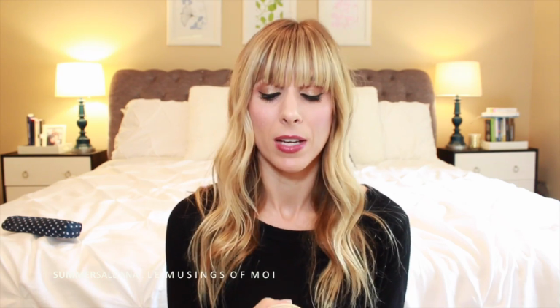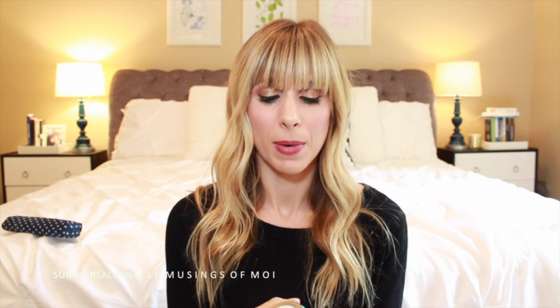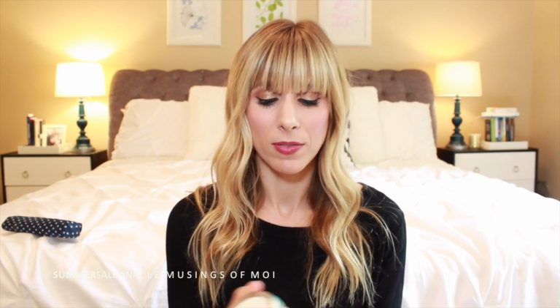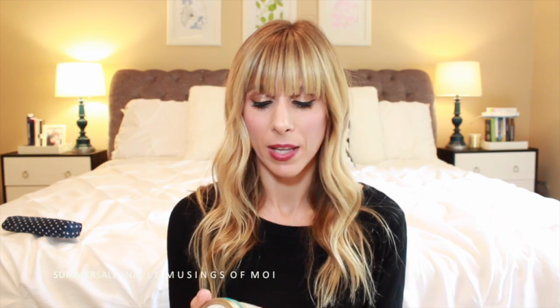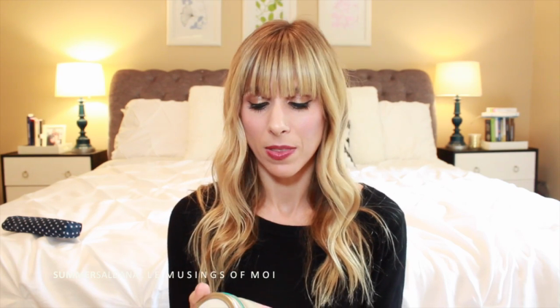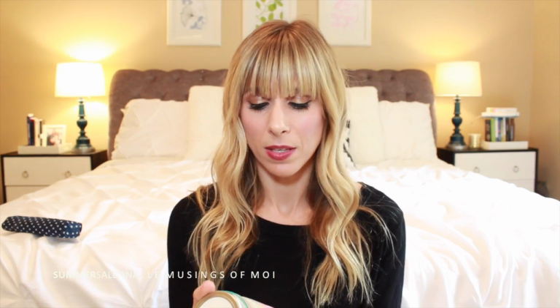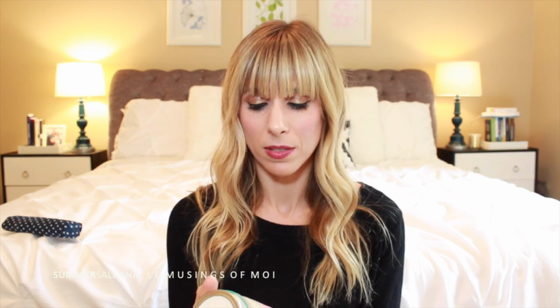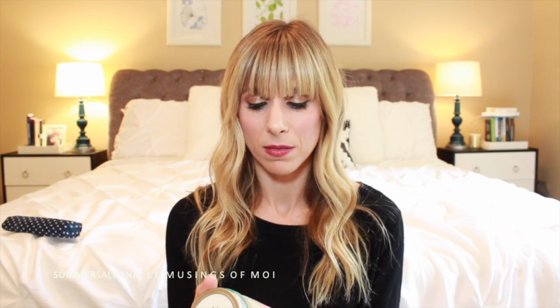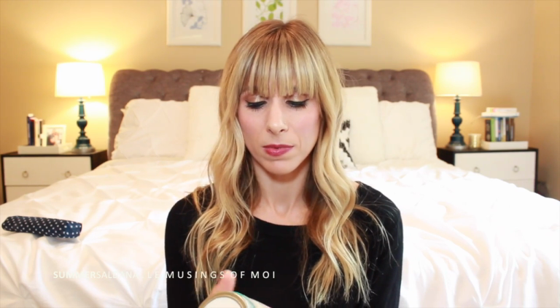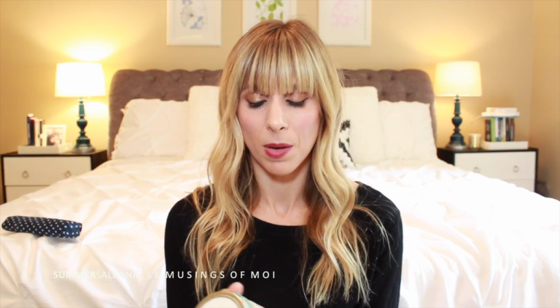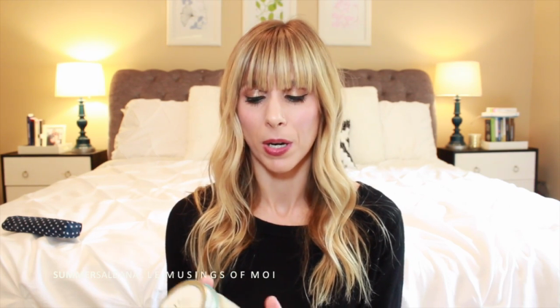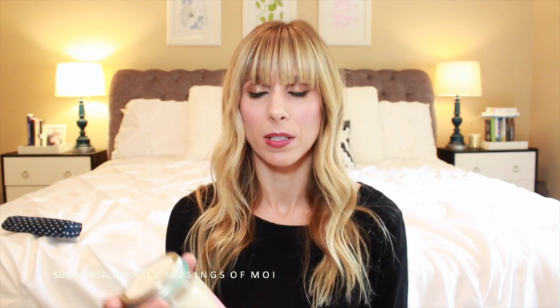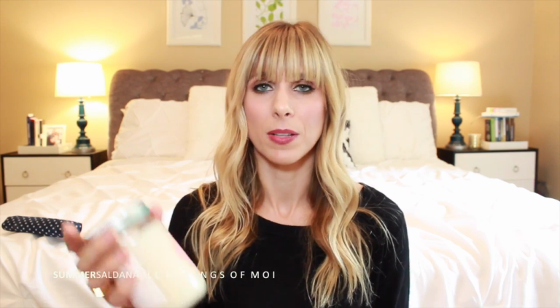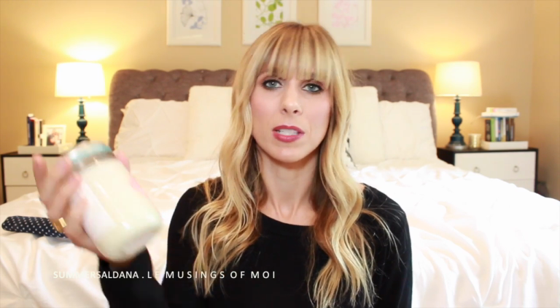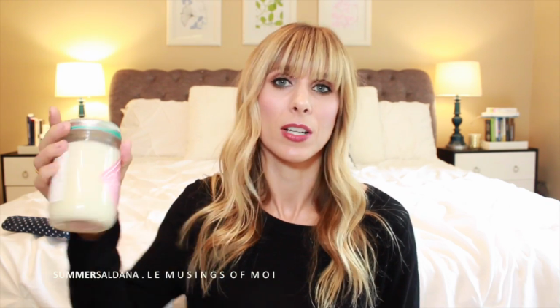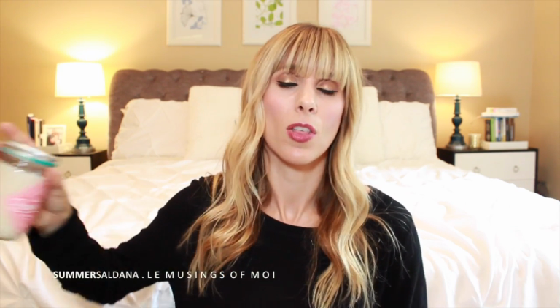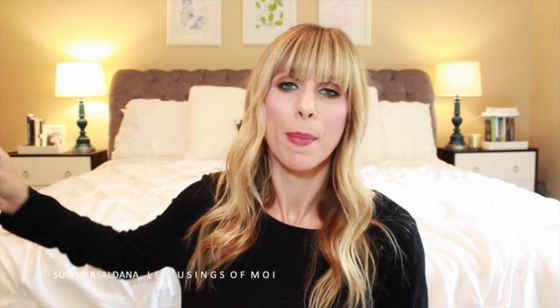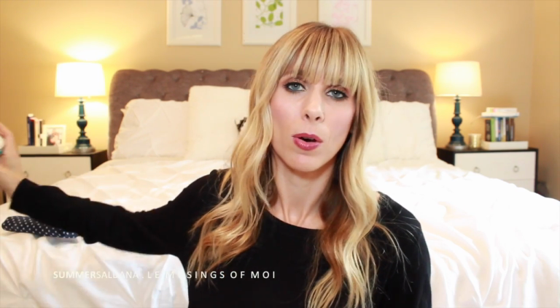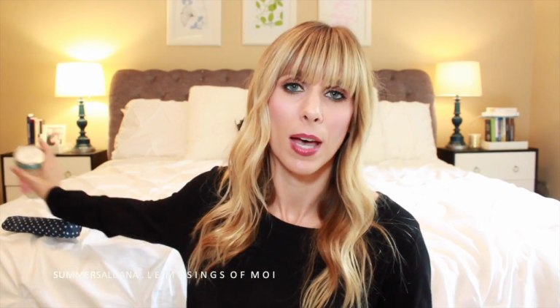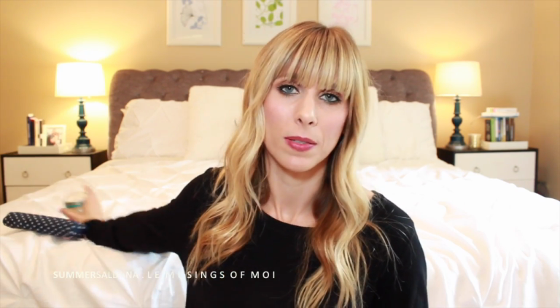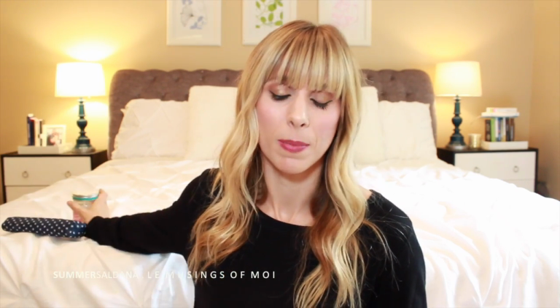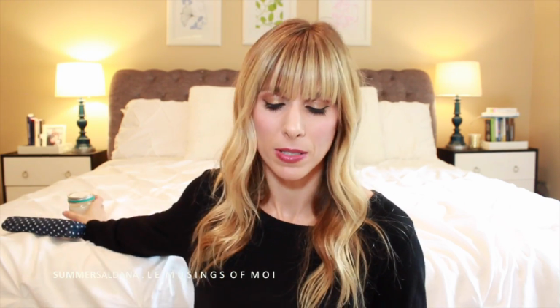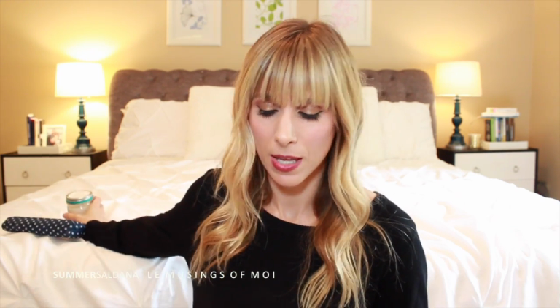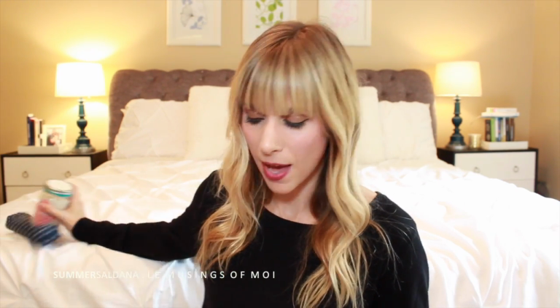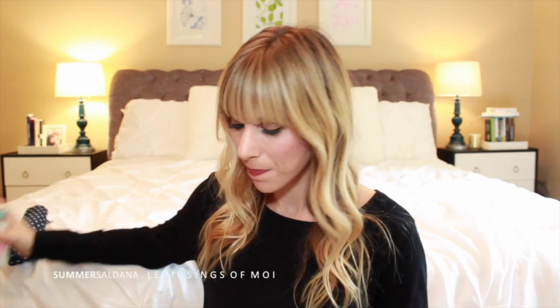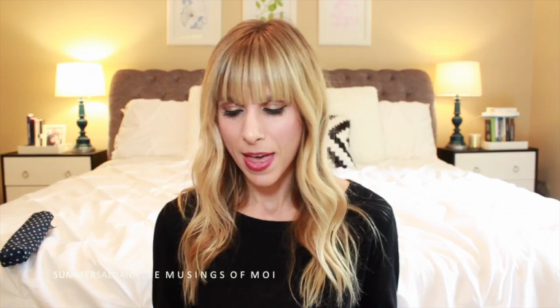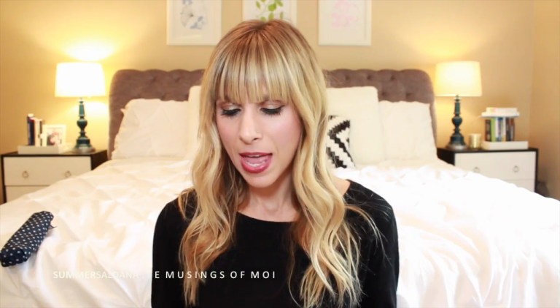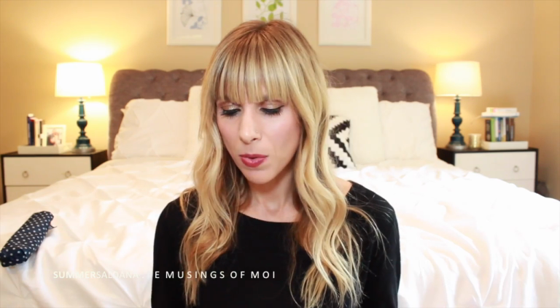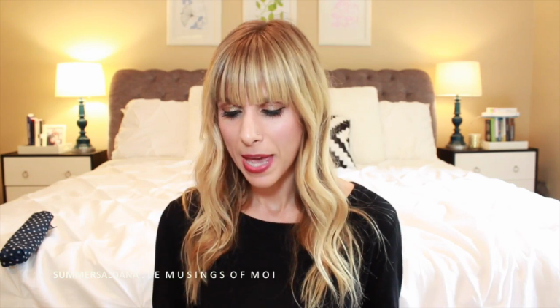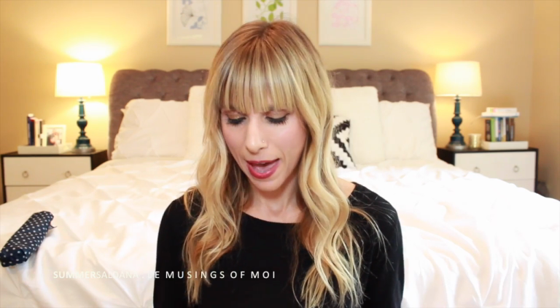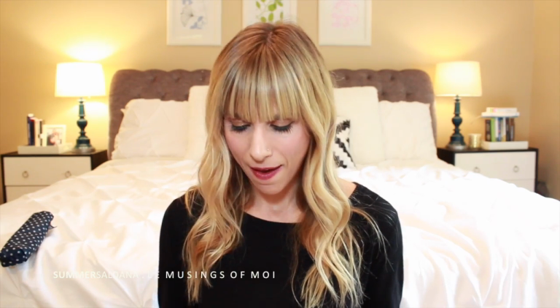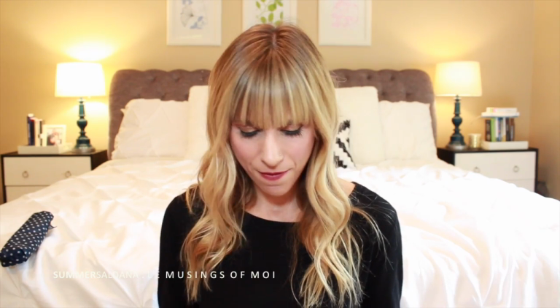I would absolutely spend $20 on this candle — I'm not just saying that. I'm not a big candle person unless it smells unbelievable, and this is that candle. I've never had rhubarb — do they taste as good as they smell? Oh my gosh. I'm going to have to light this downstairs so my whole house smells like that.